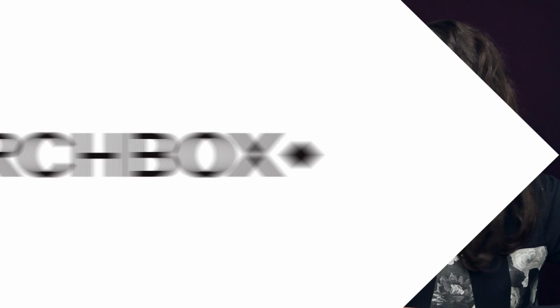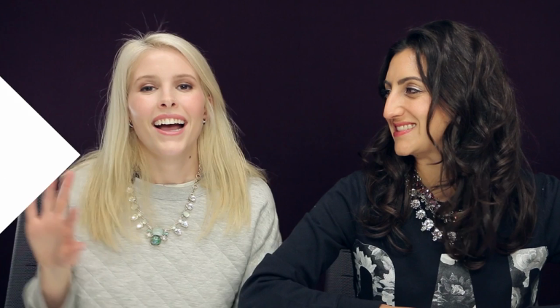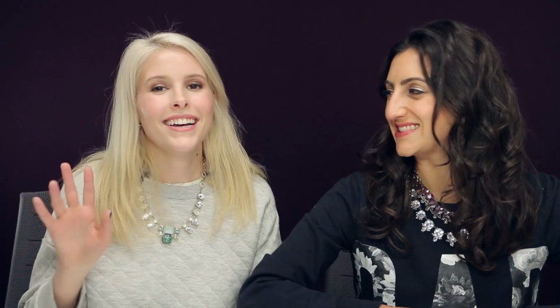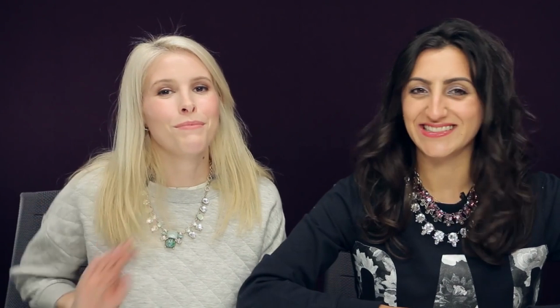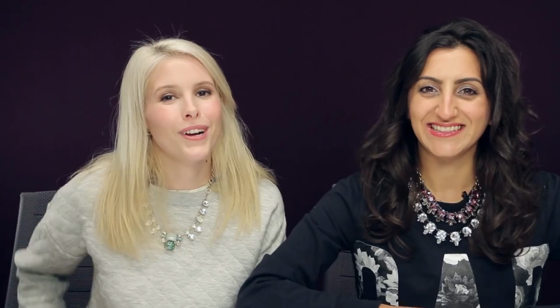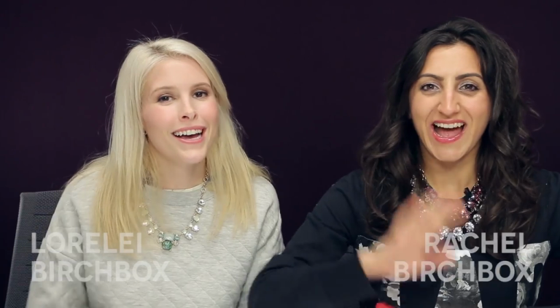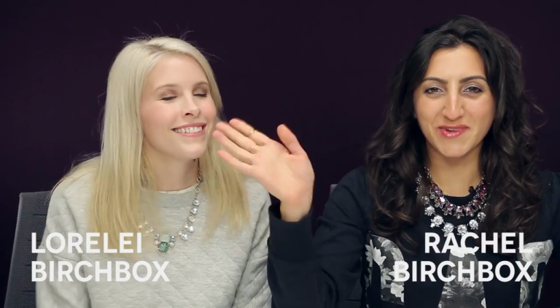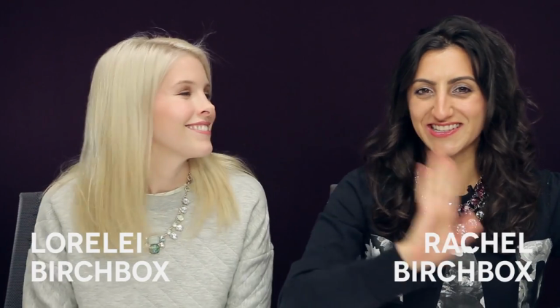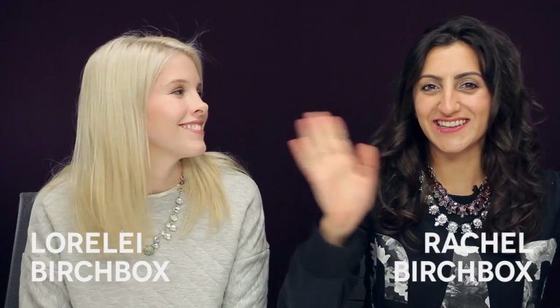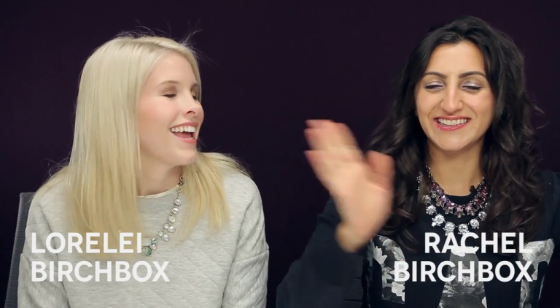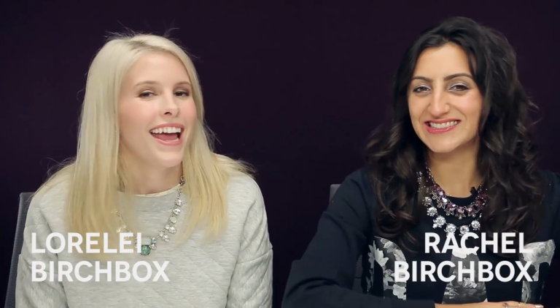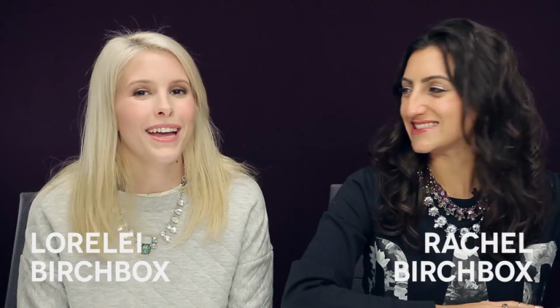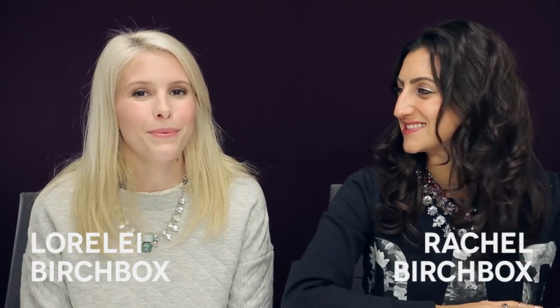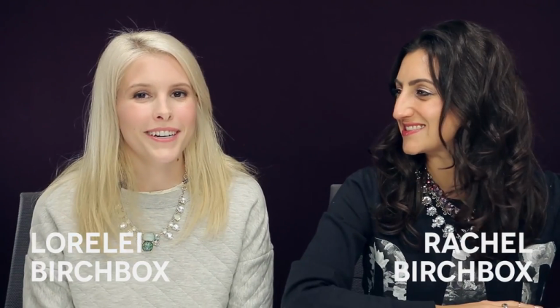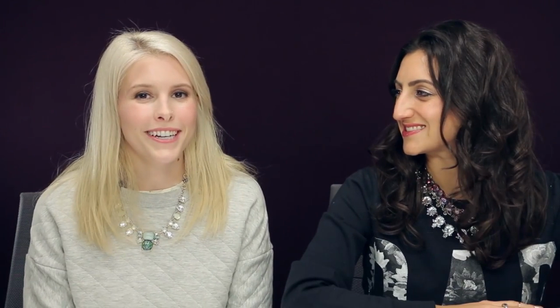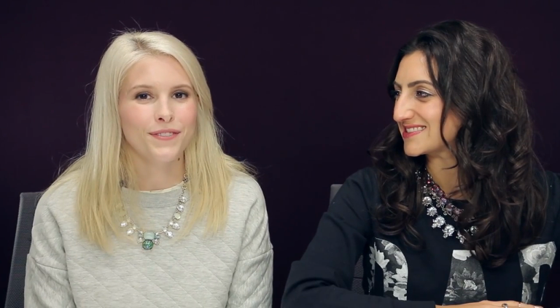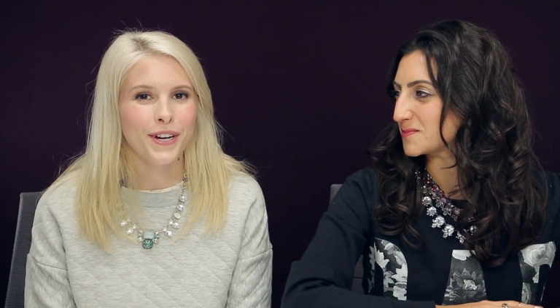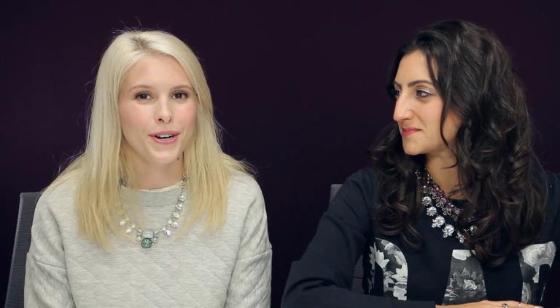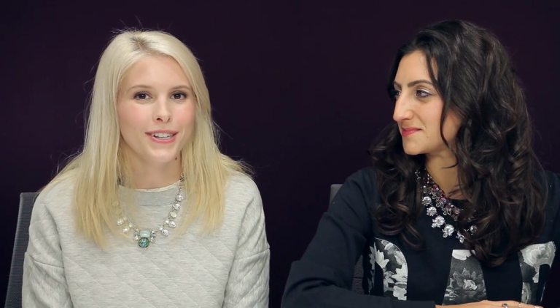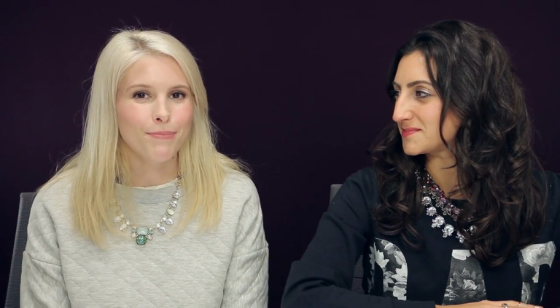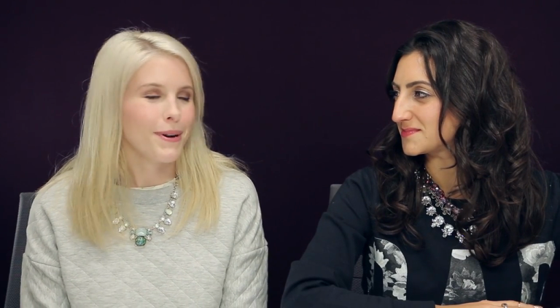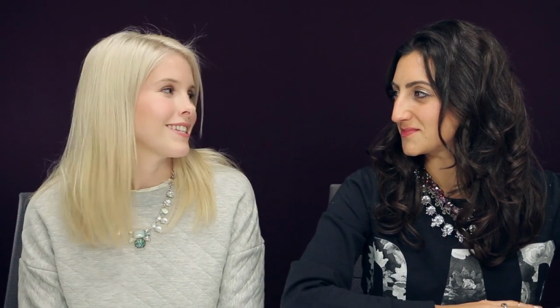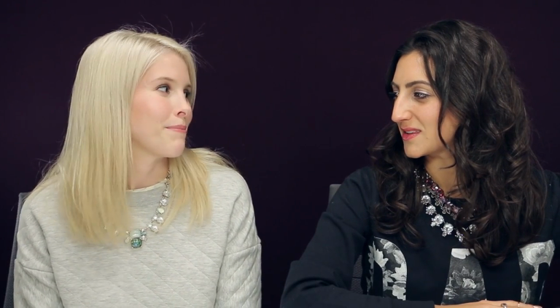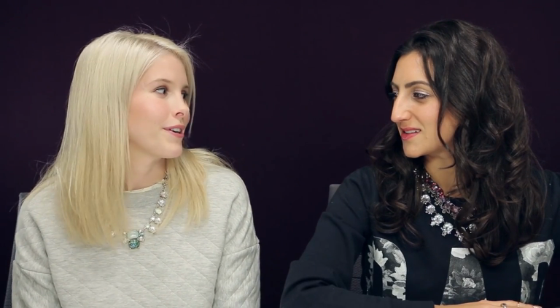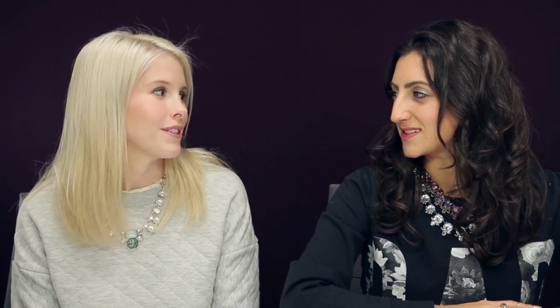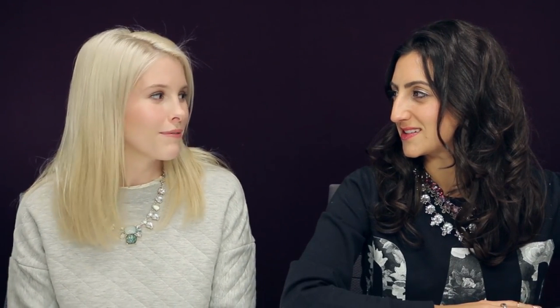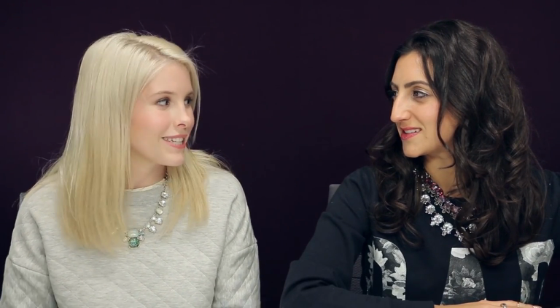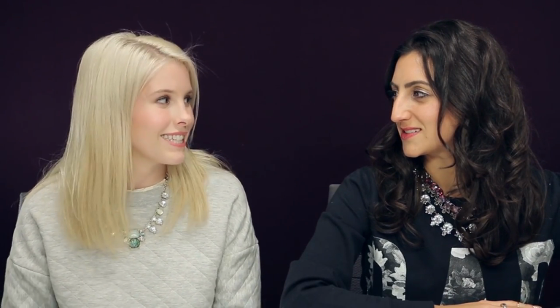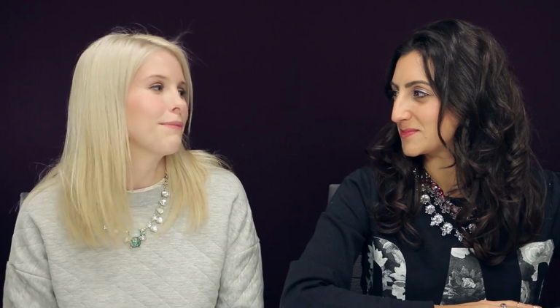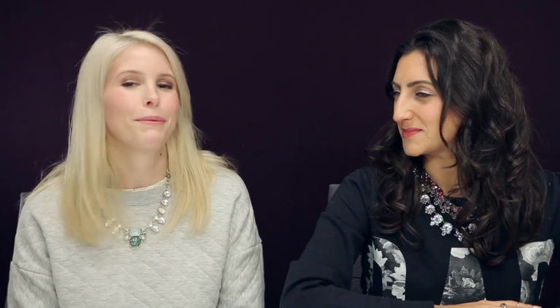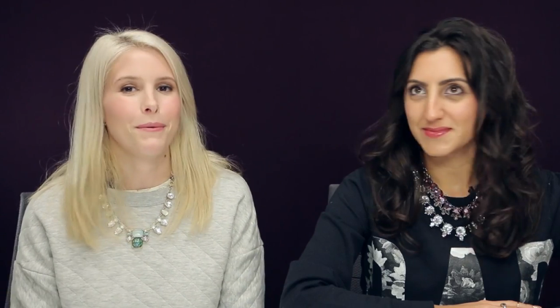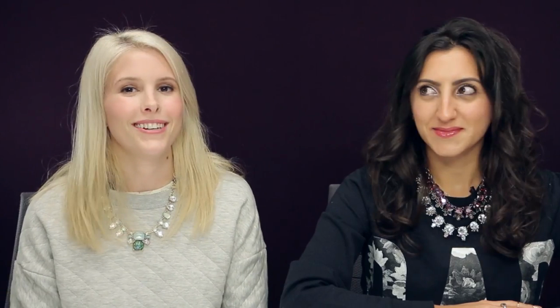Hi guys, I'm Lorelei. I'm Rachel. And we are here for your Birchbox December 2014 Sneak Peek Part 1.